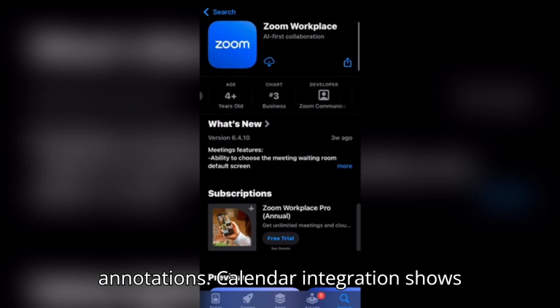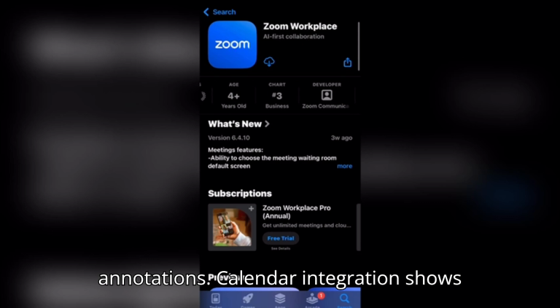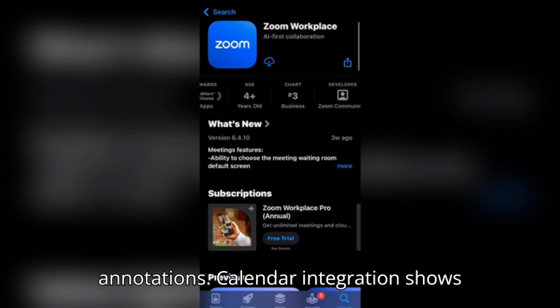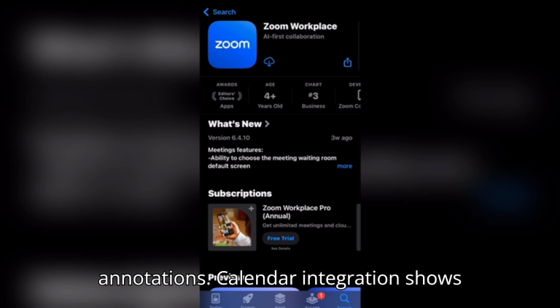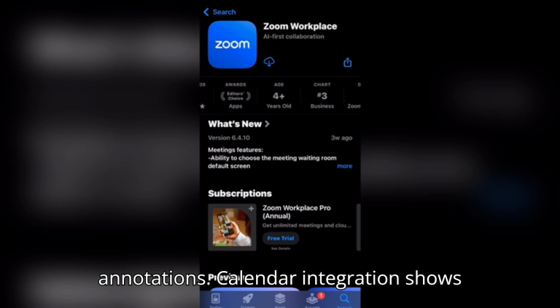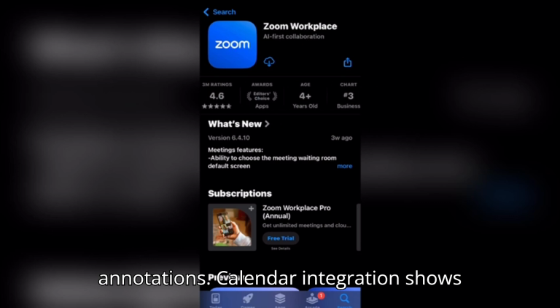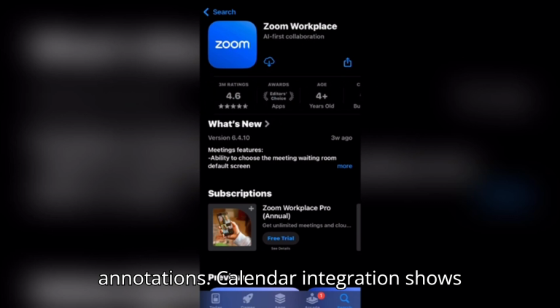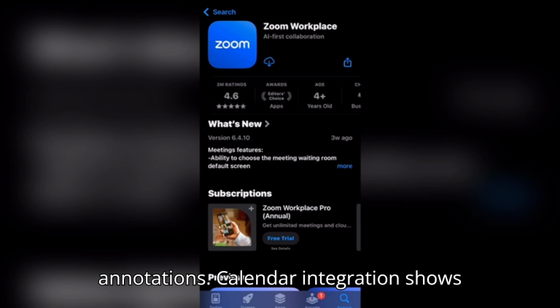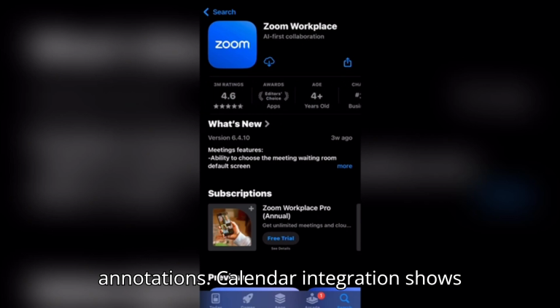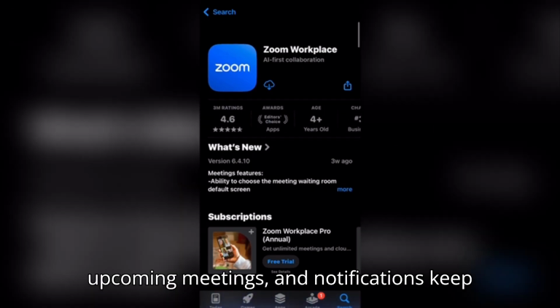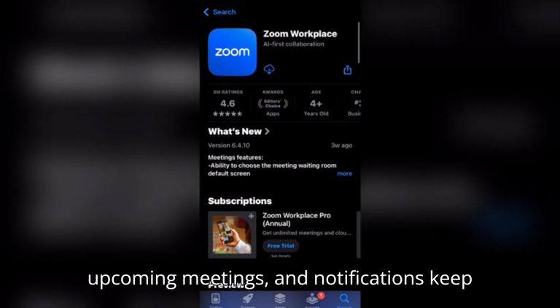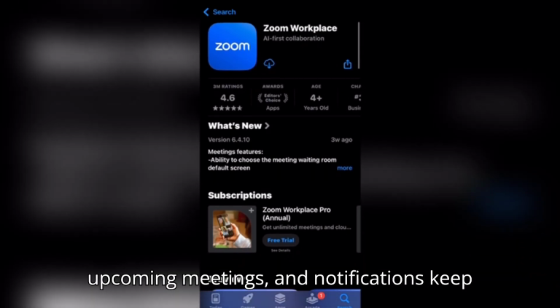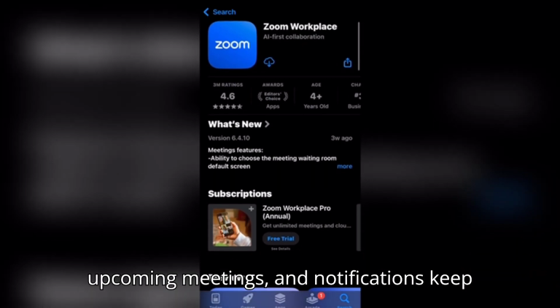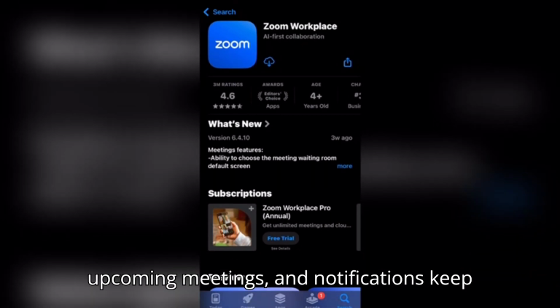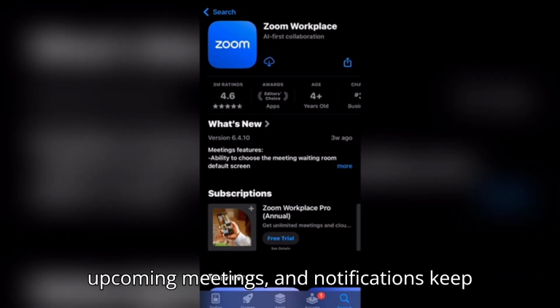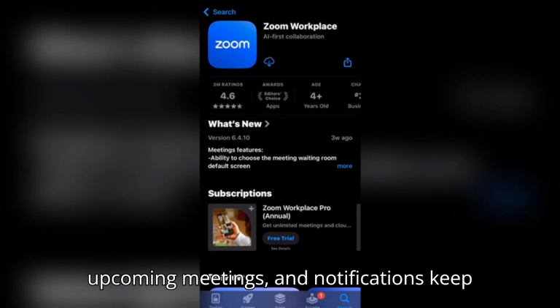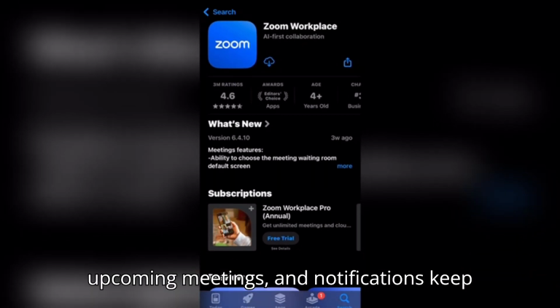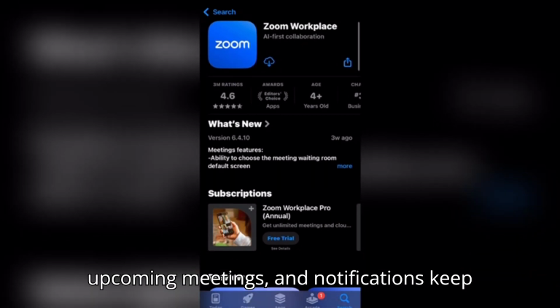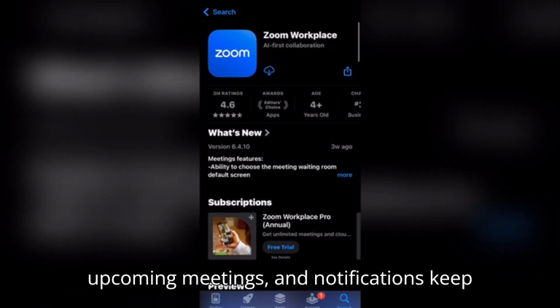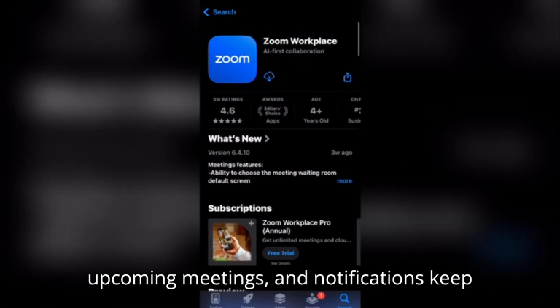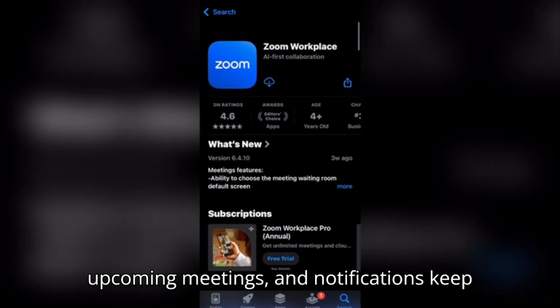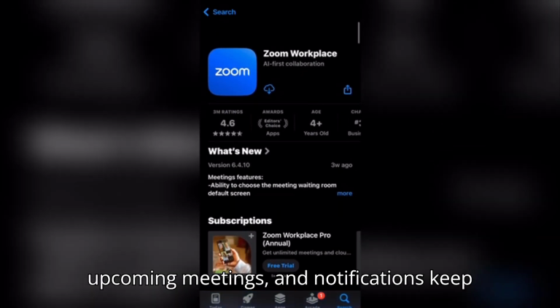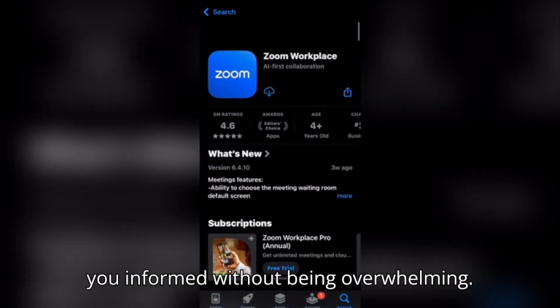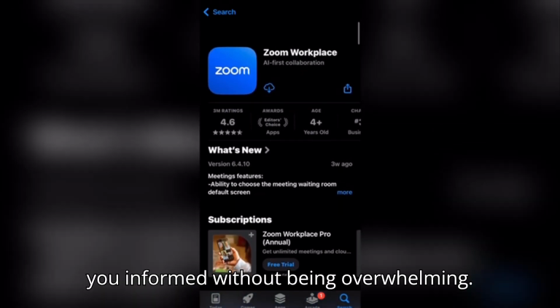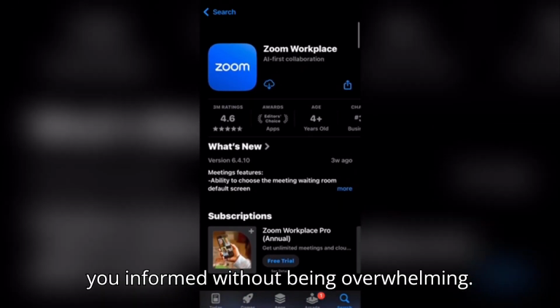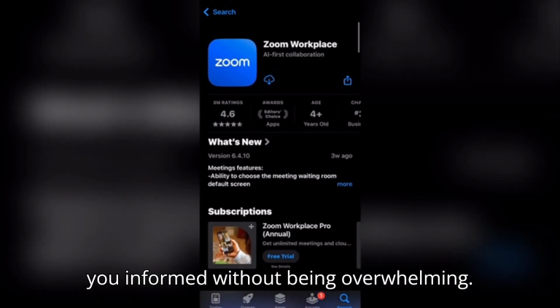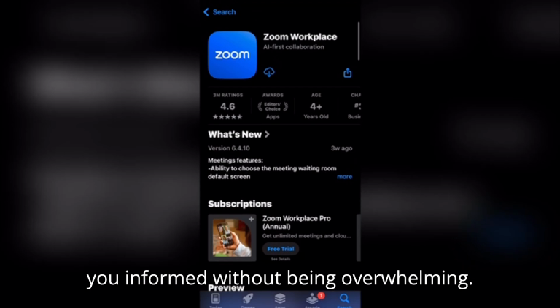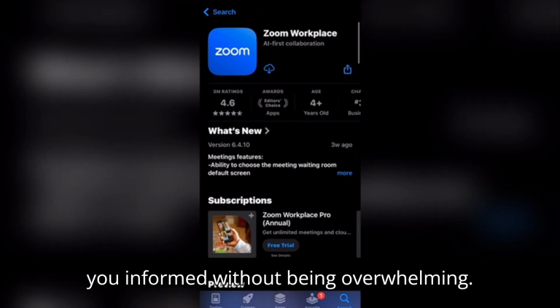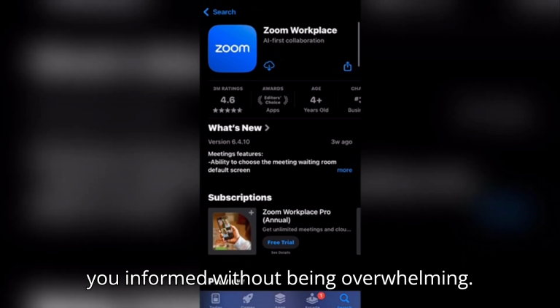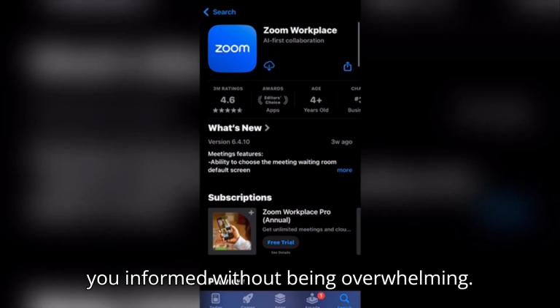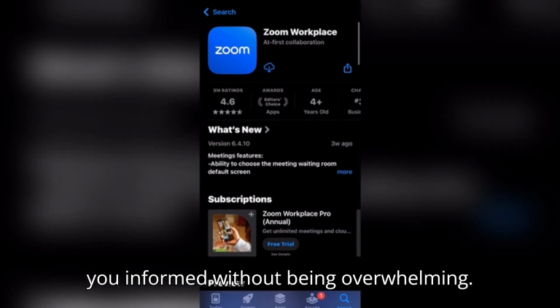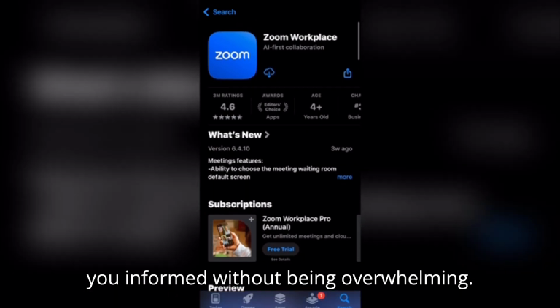Calendar integration shows upcoming meetings, and notifications keep you informed without being overwhelming.